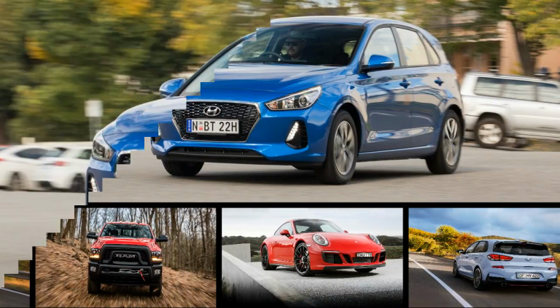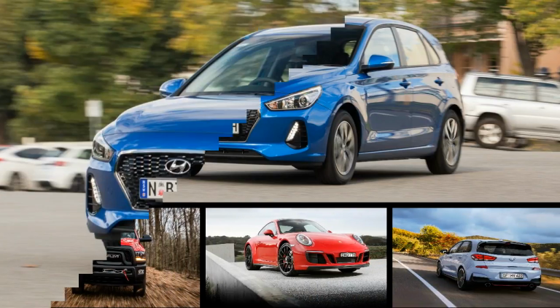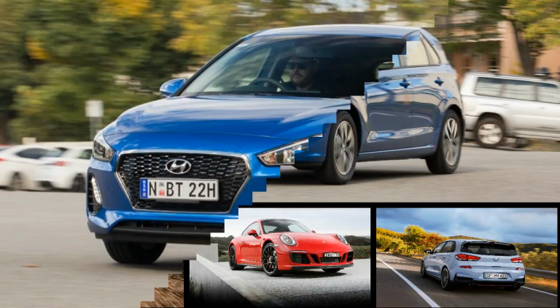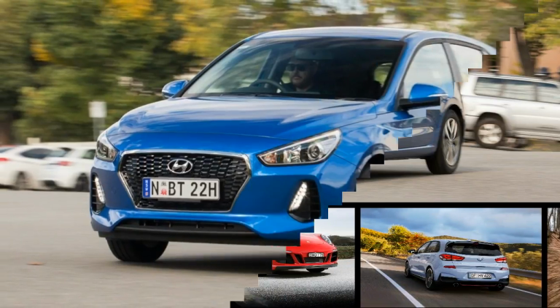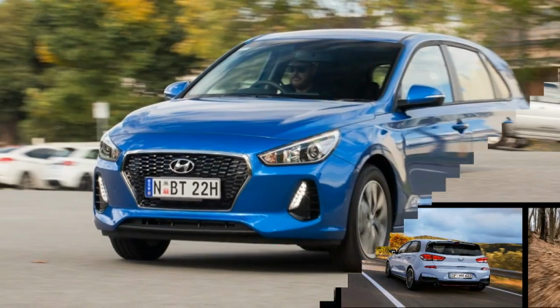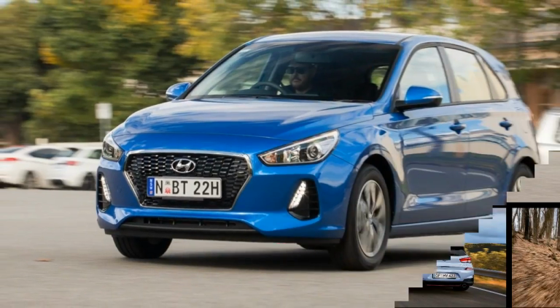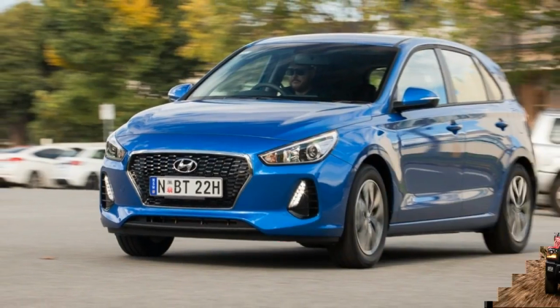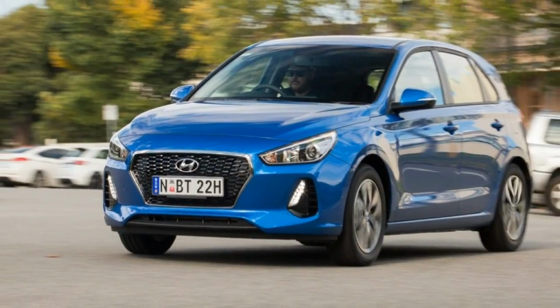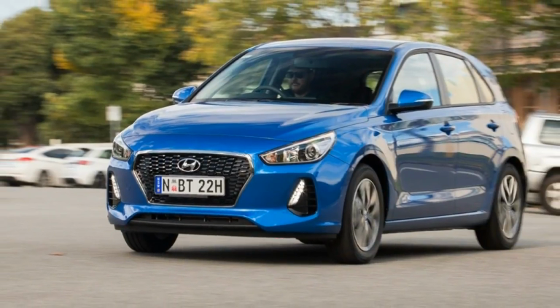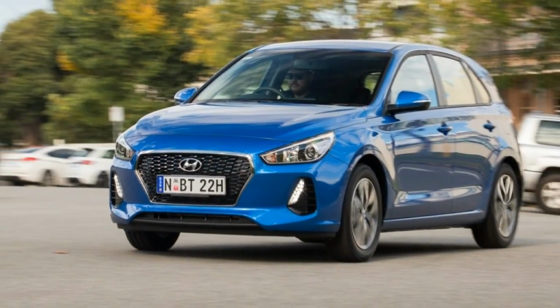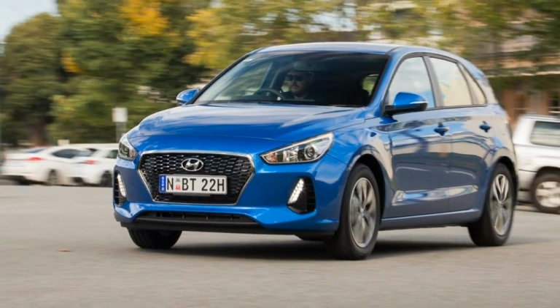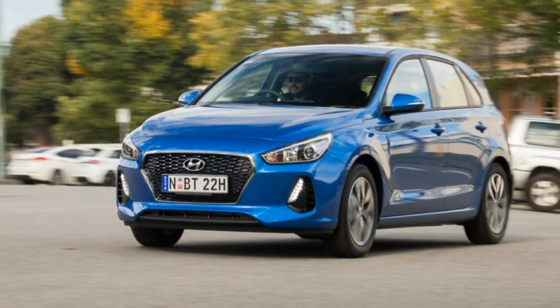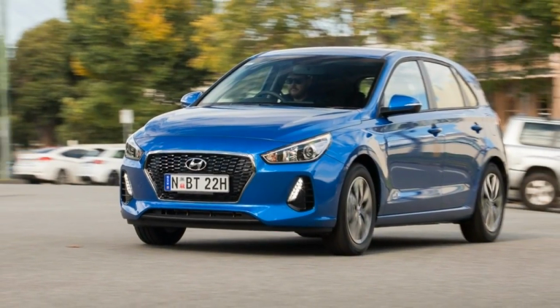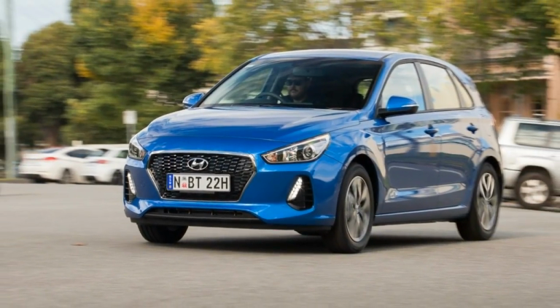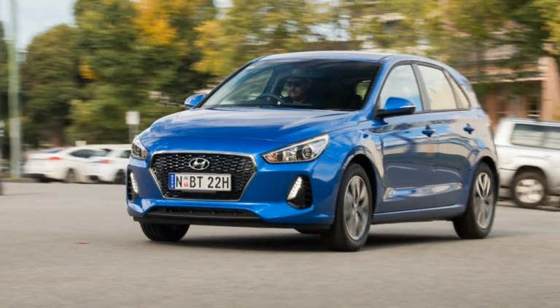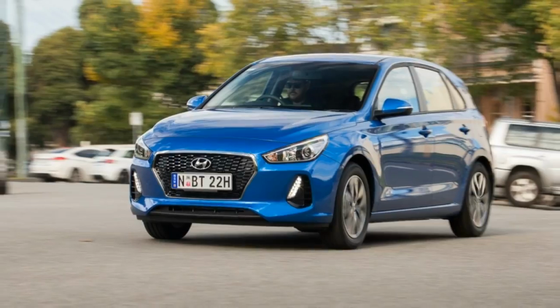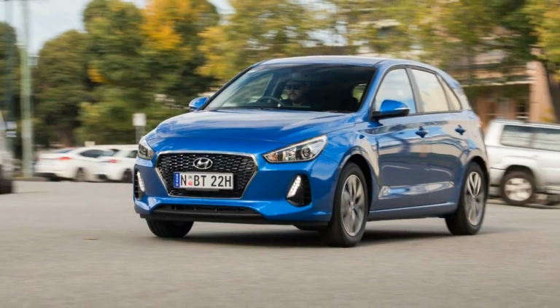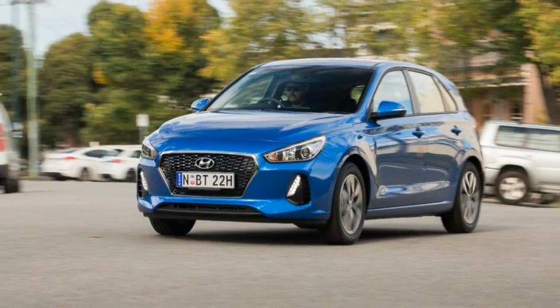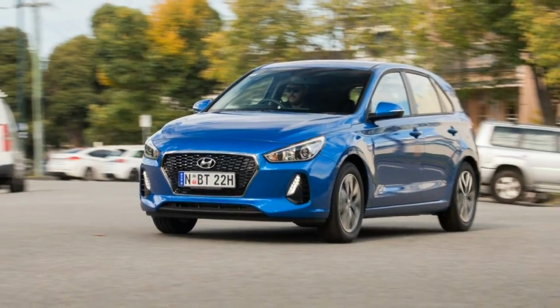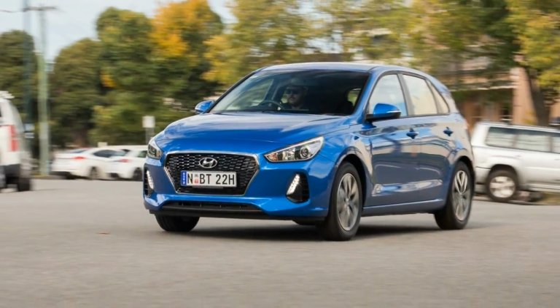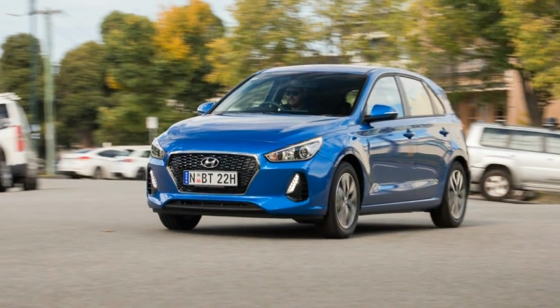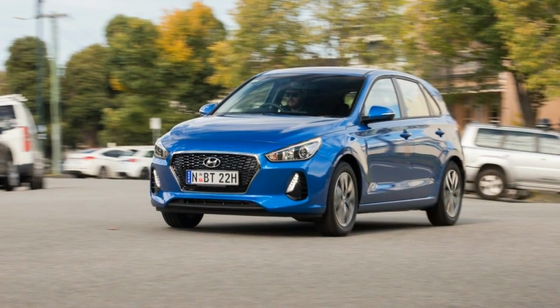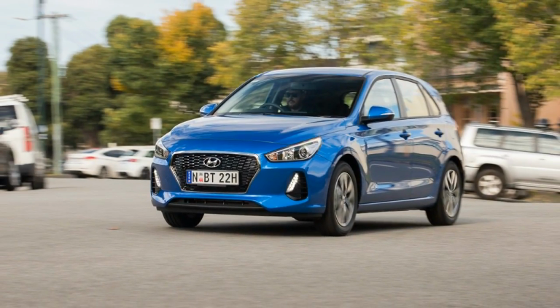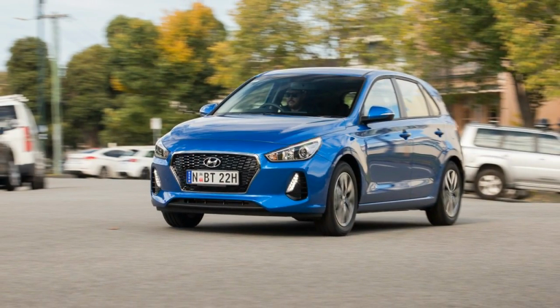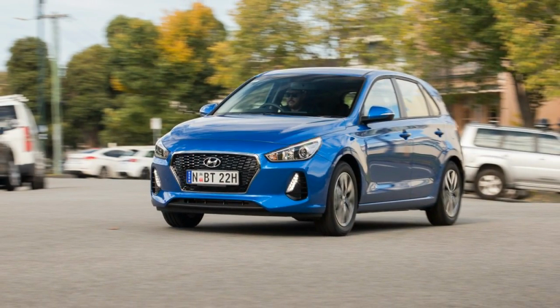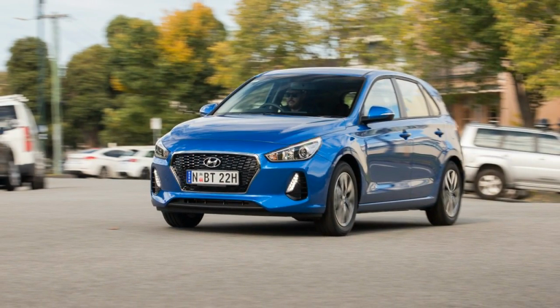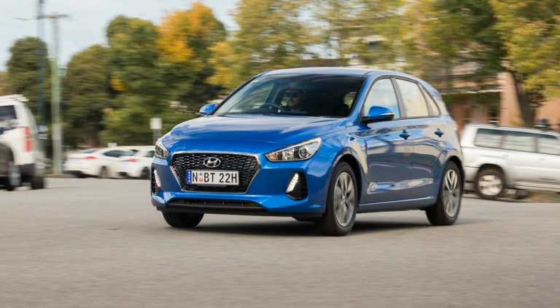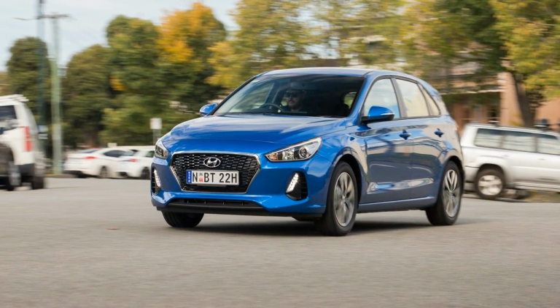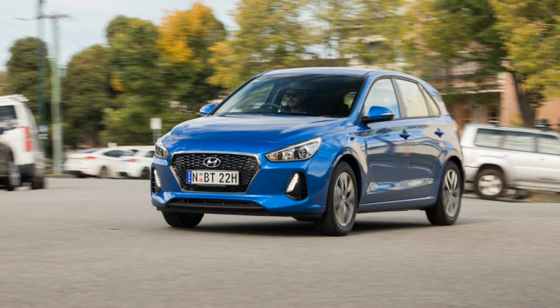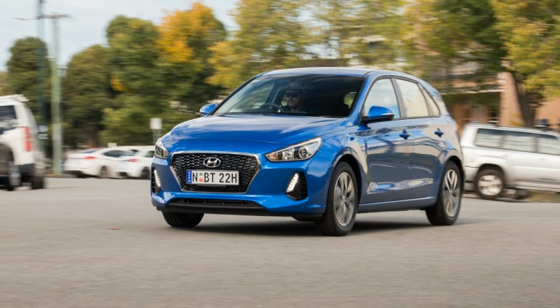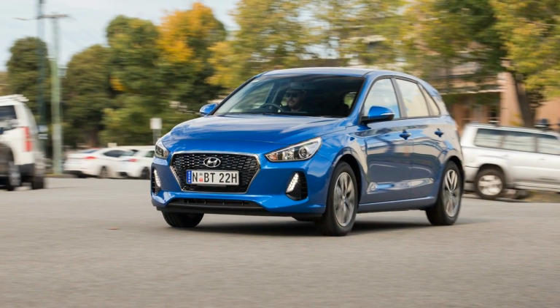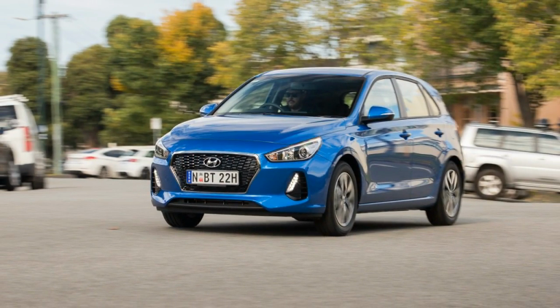What do you do after you've won Australia's Best Cars Award six times? You start again.